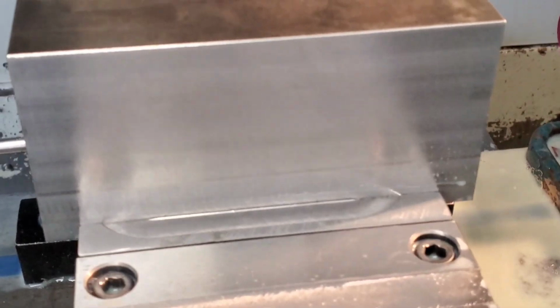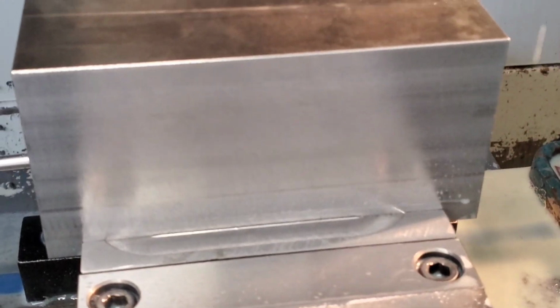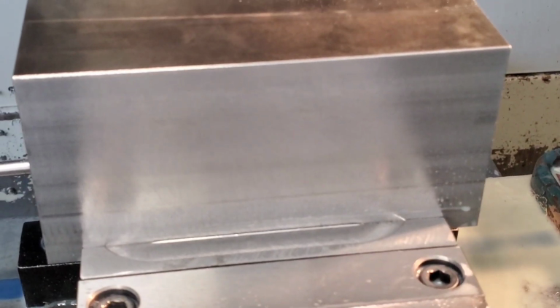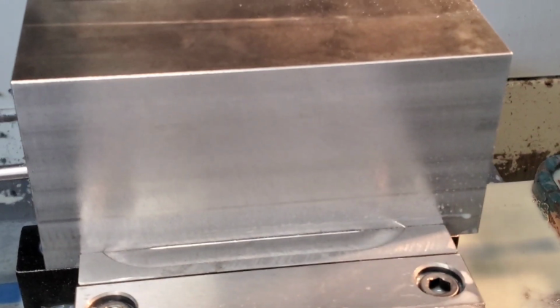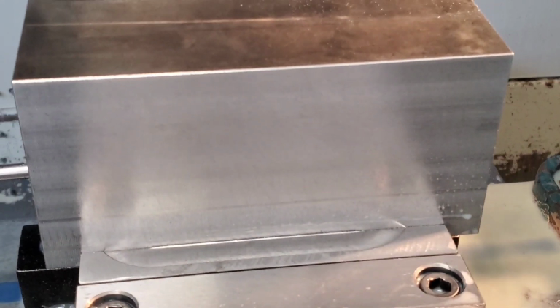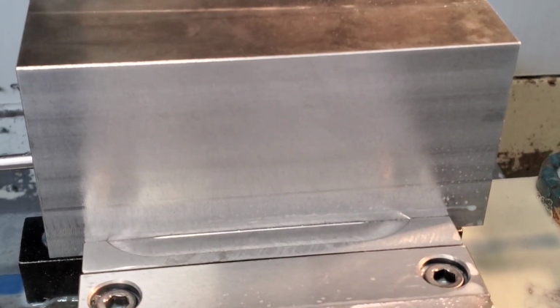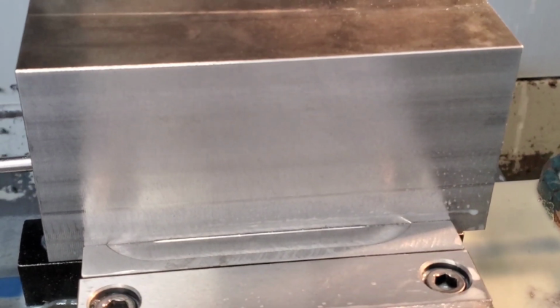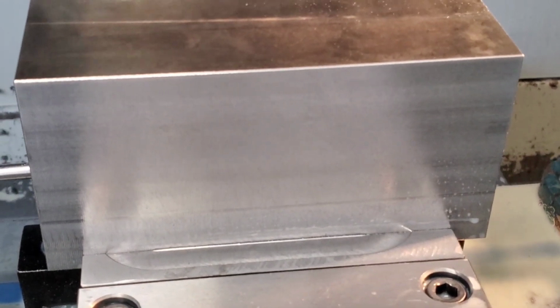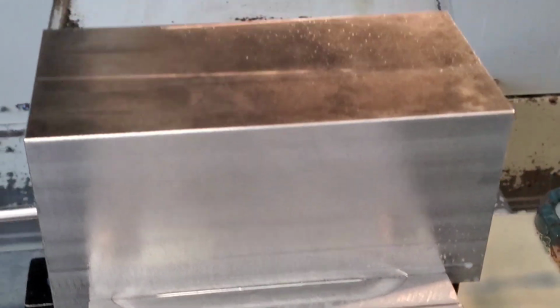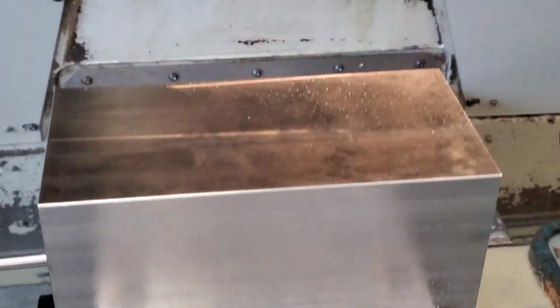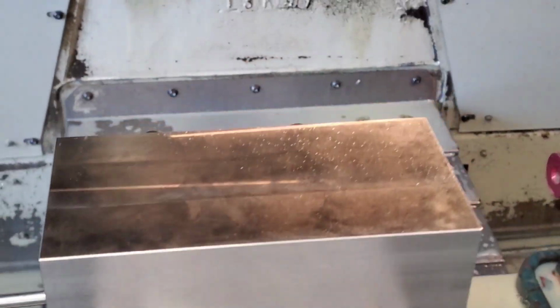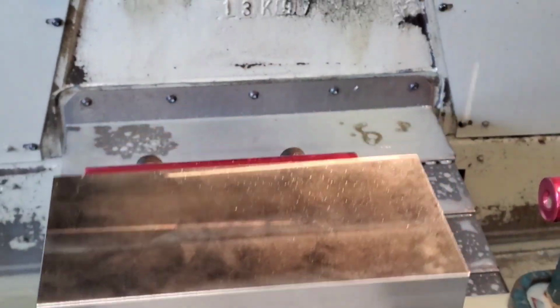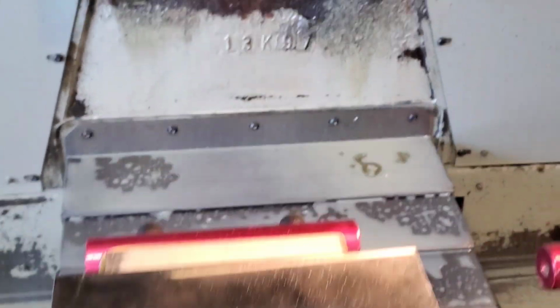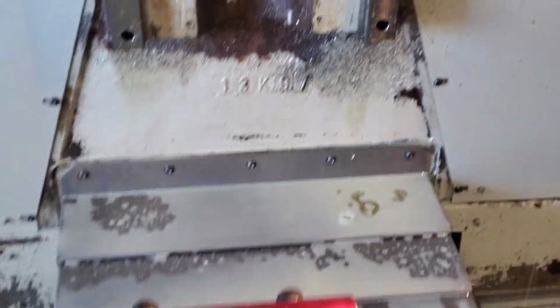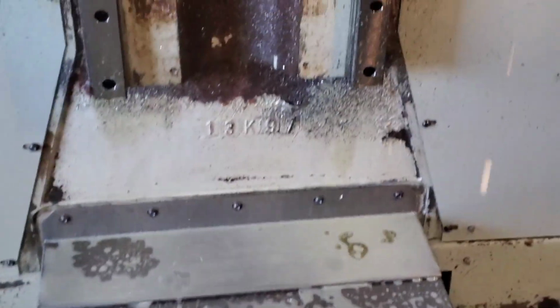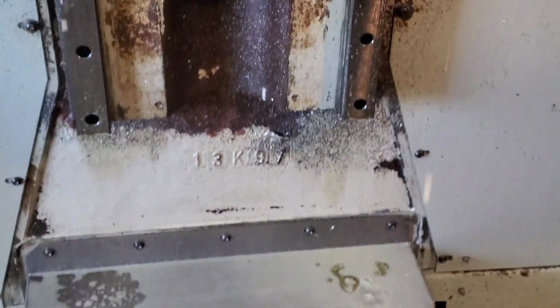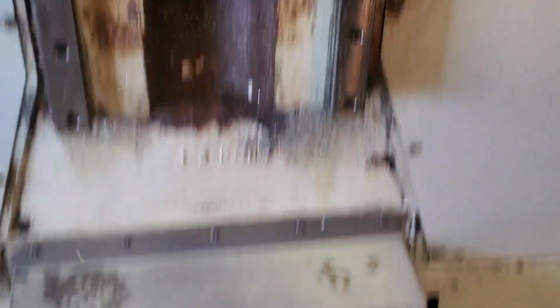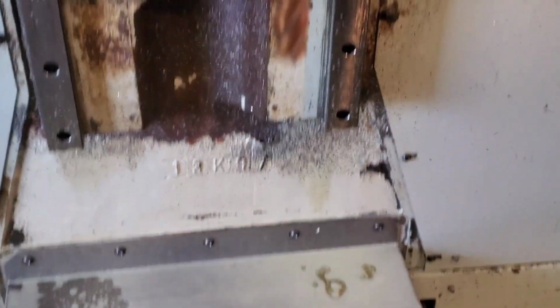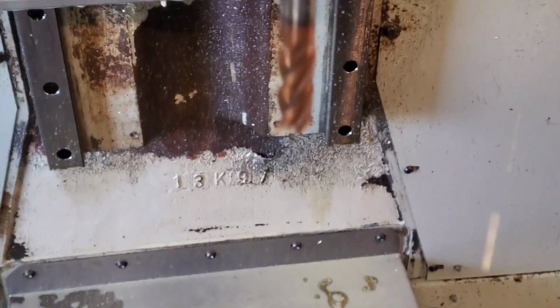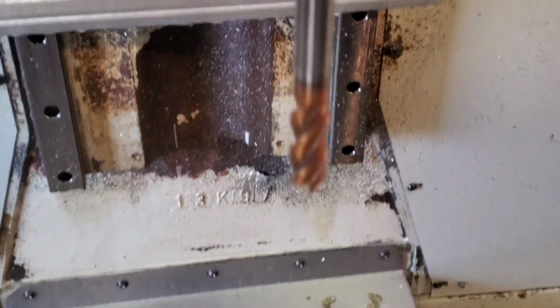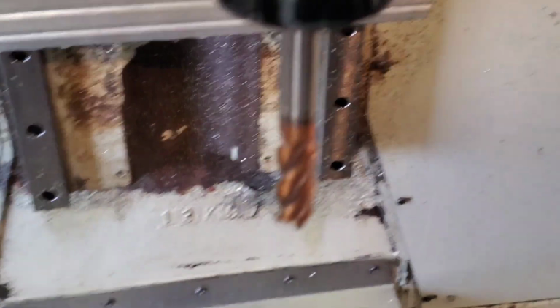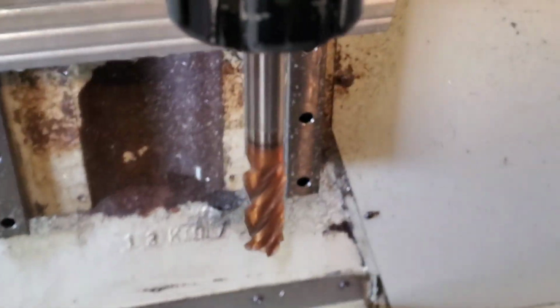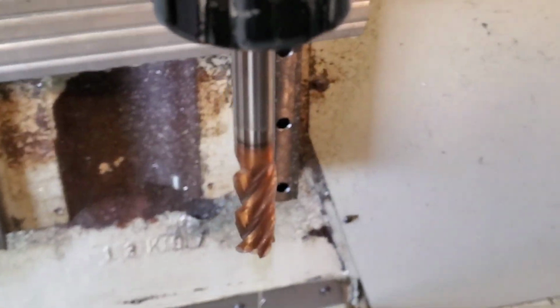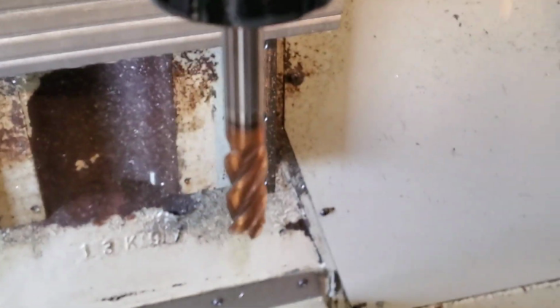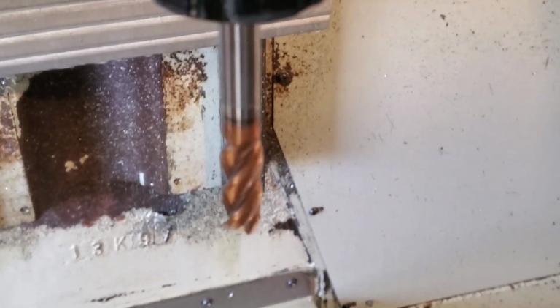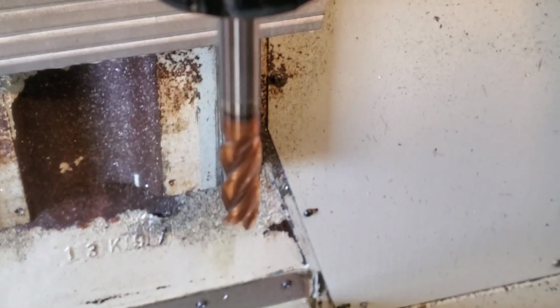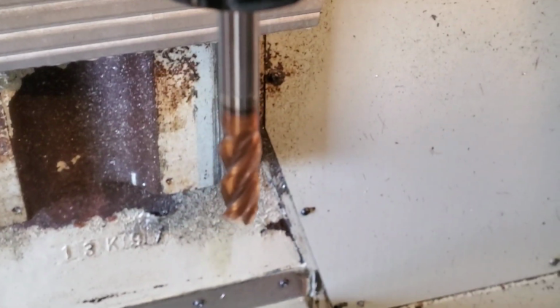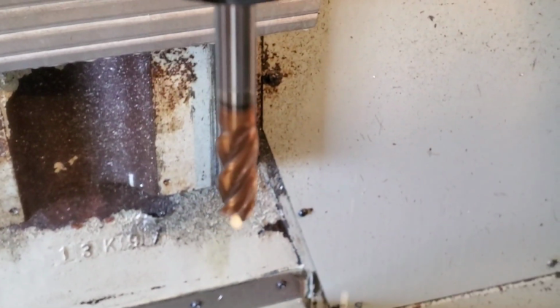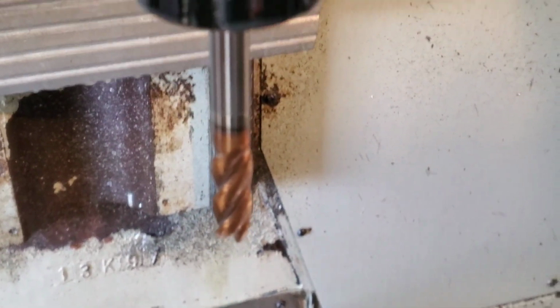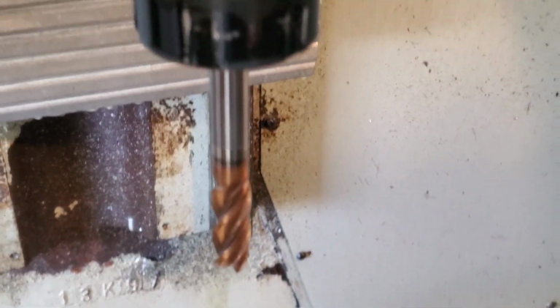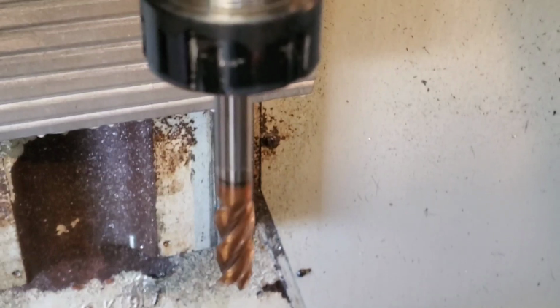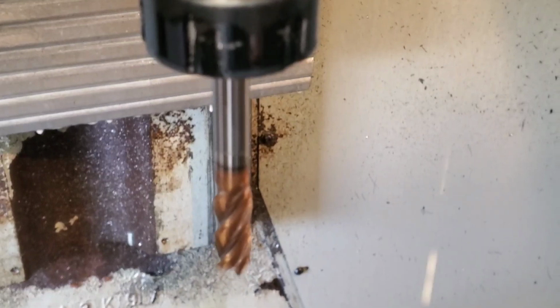The finish came out really smooth but I want to play around with the speeds and feeds to see if I could just dial it in just right to get a real nice finish.